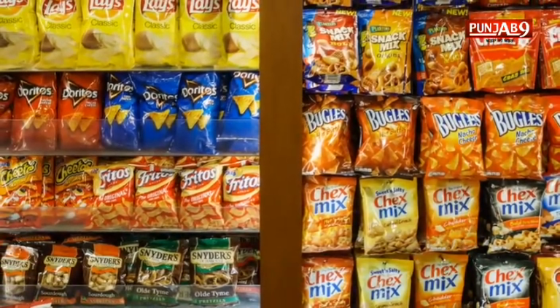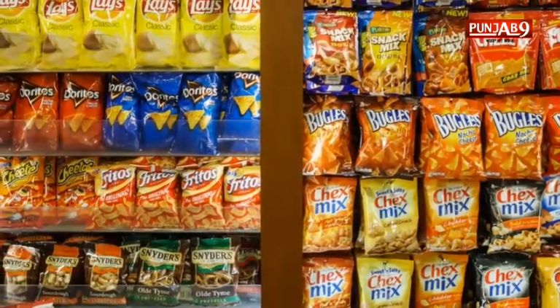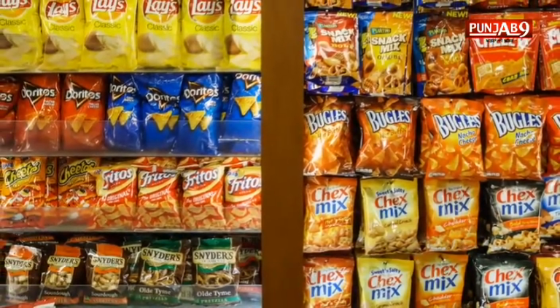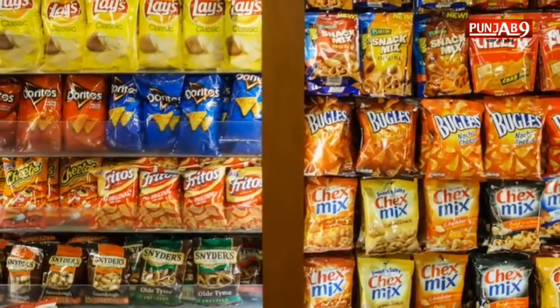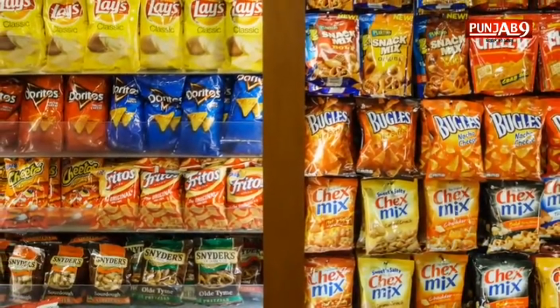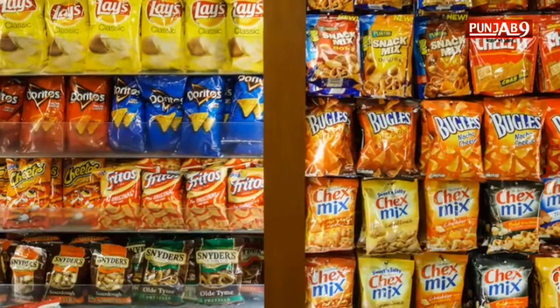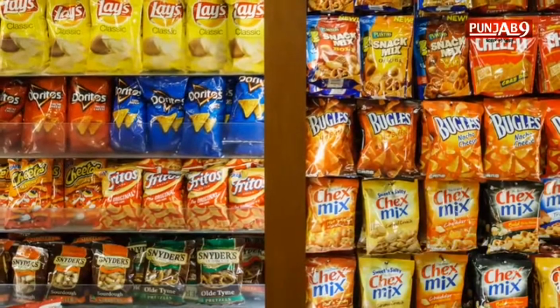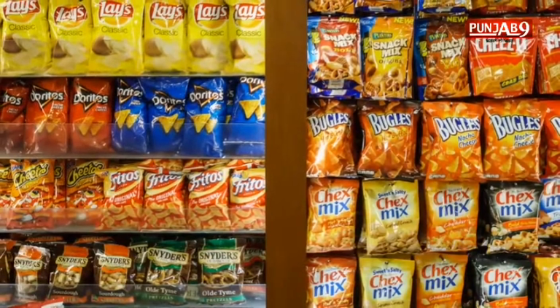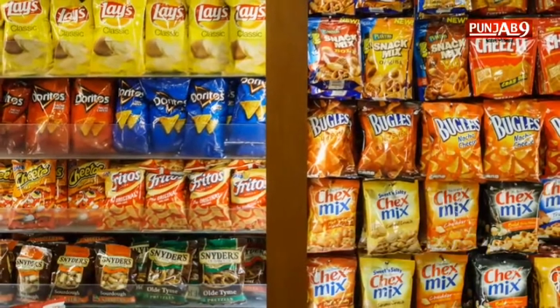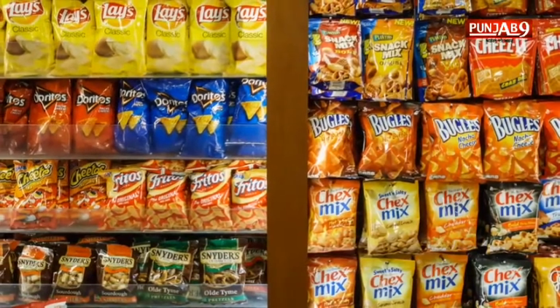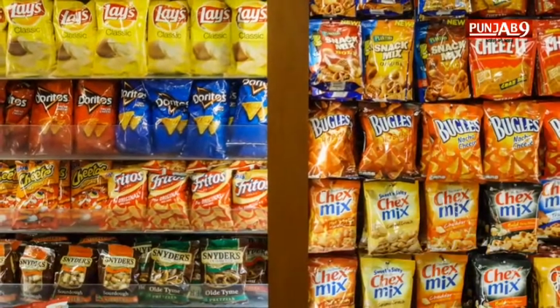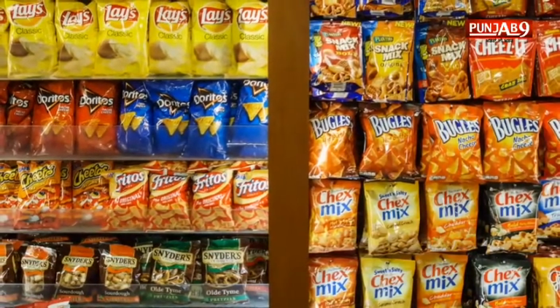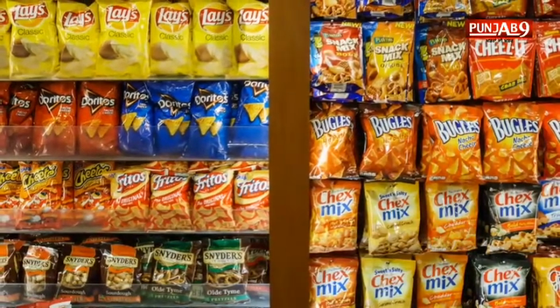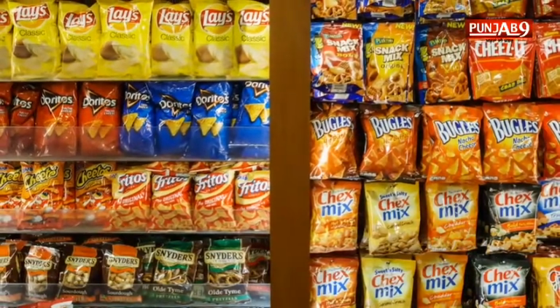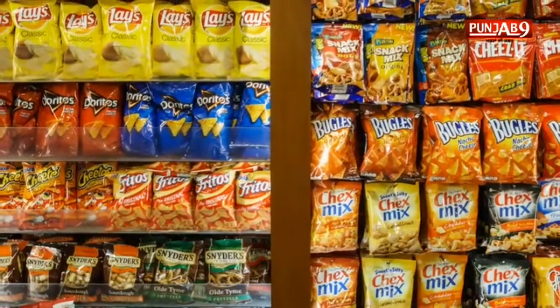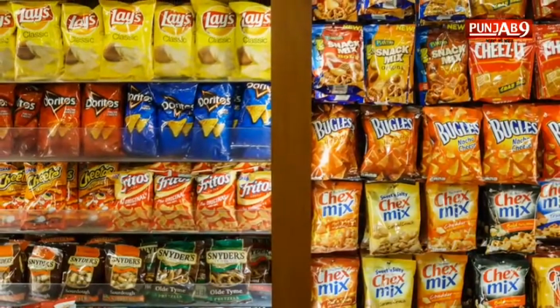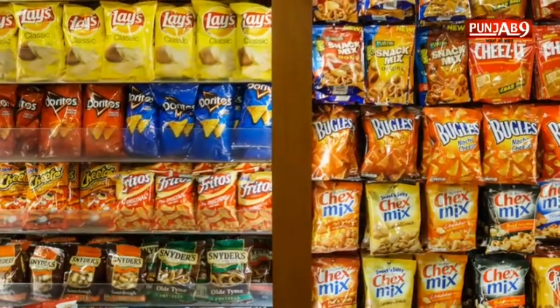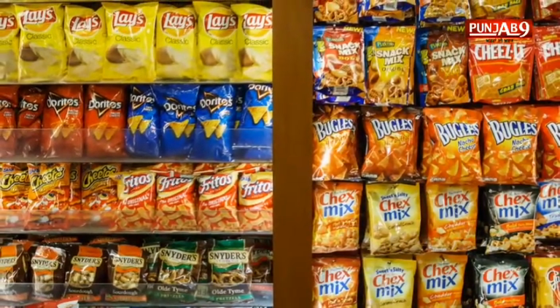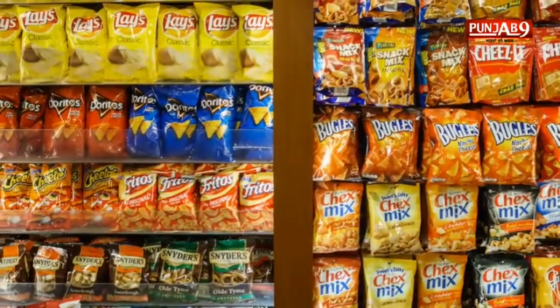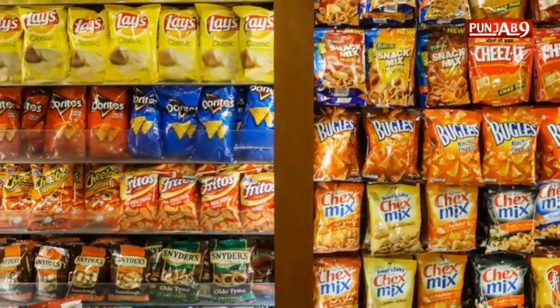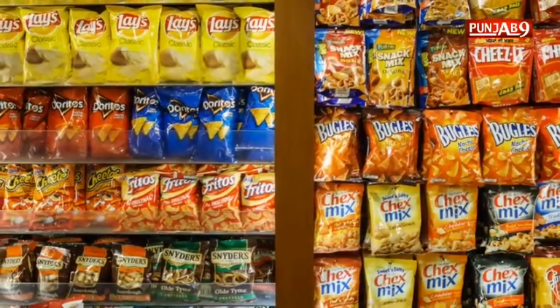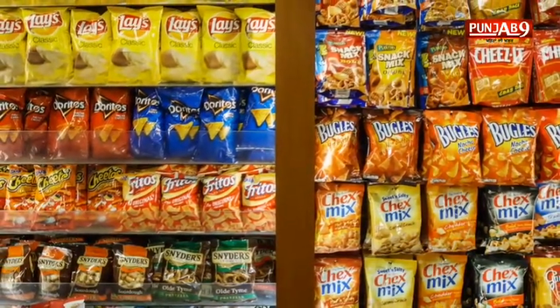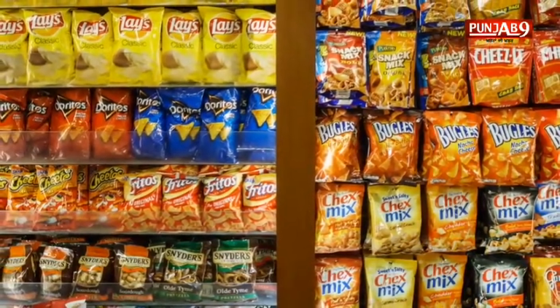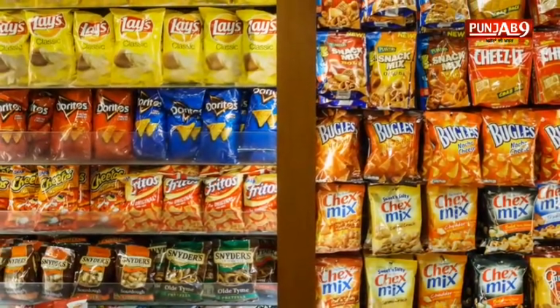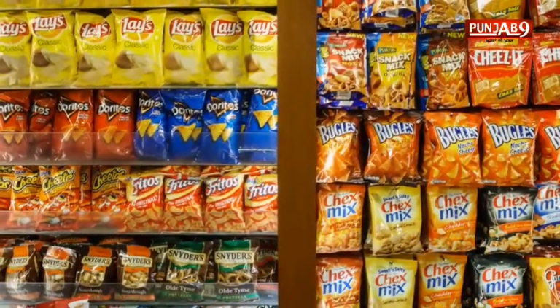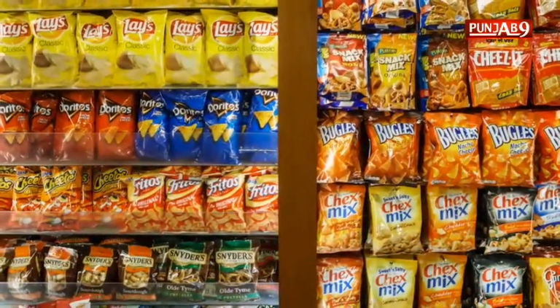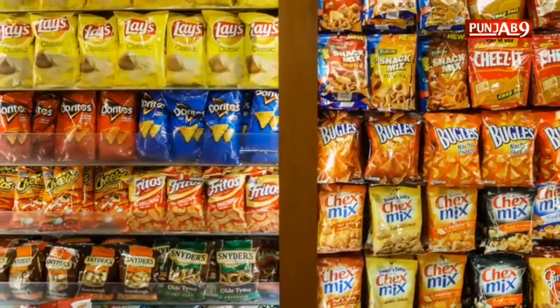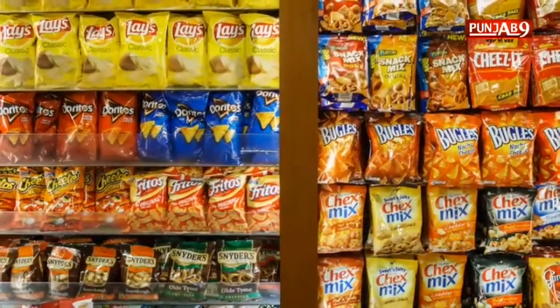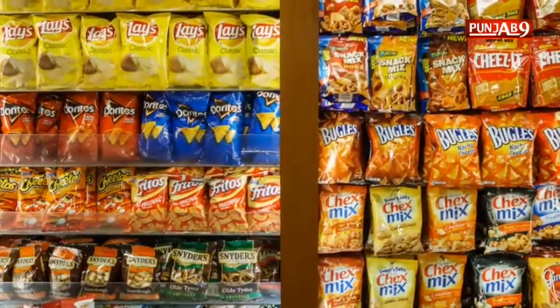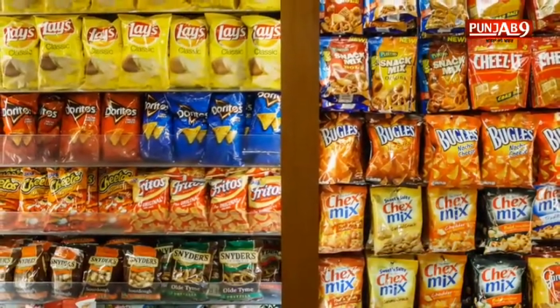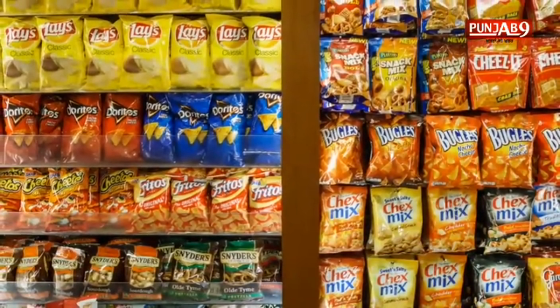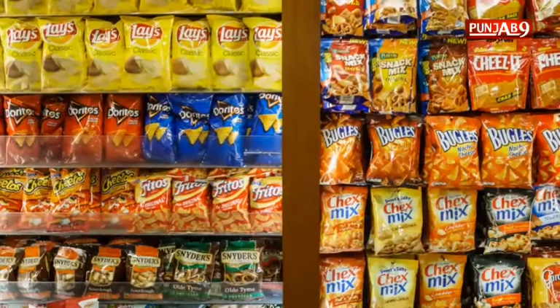So, what kind of chips do you want to share with you? Do you like it?